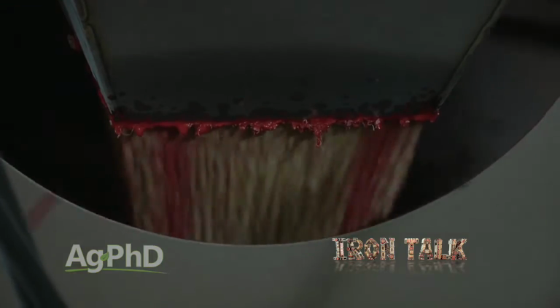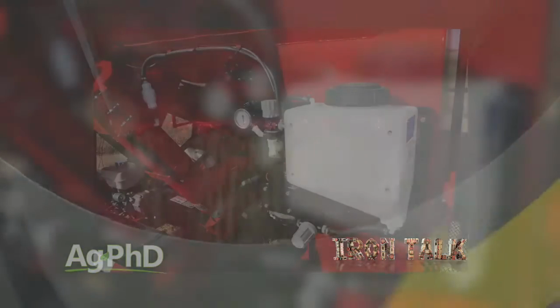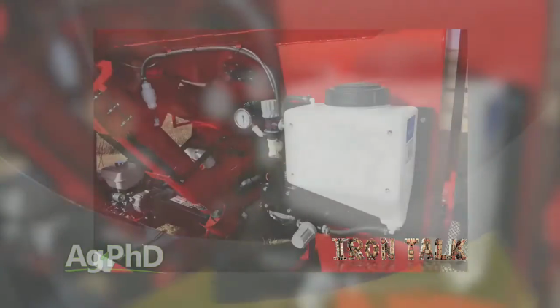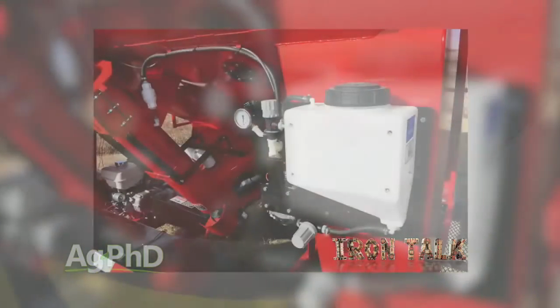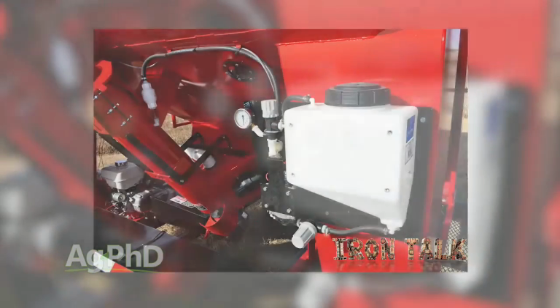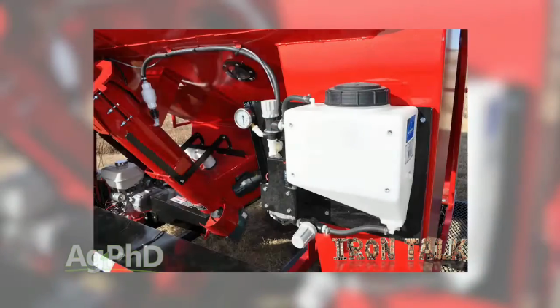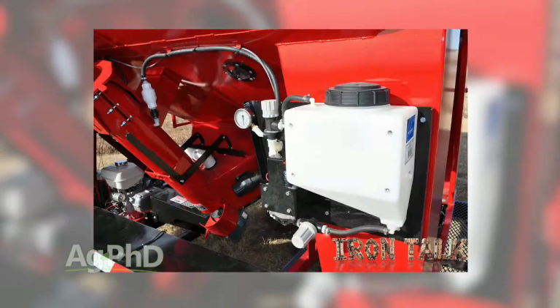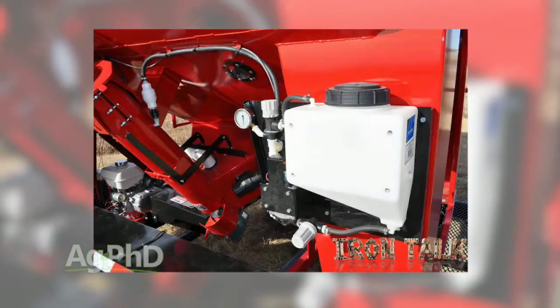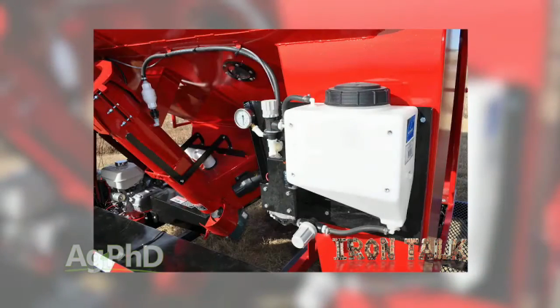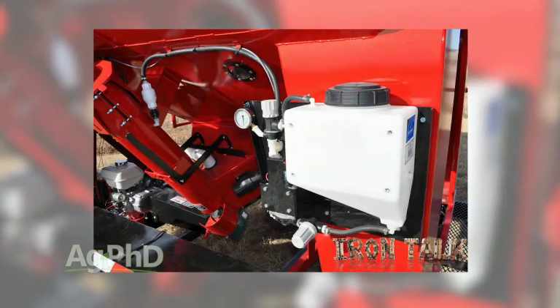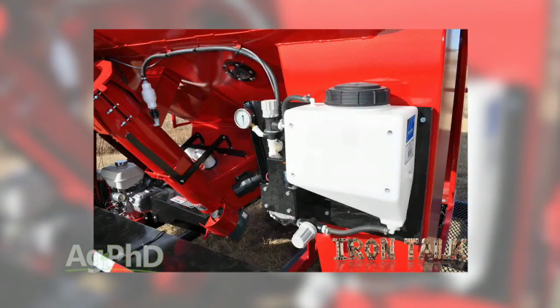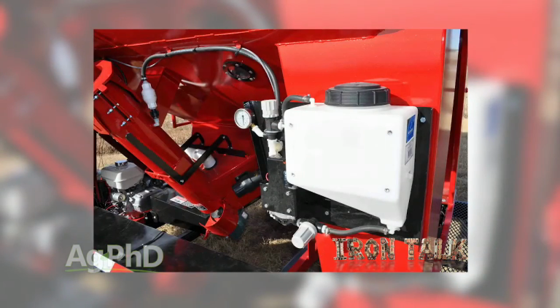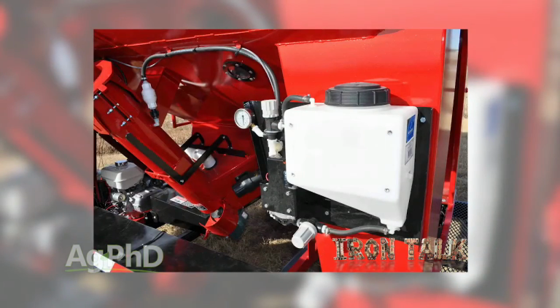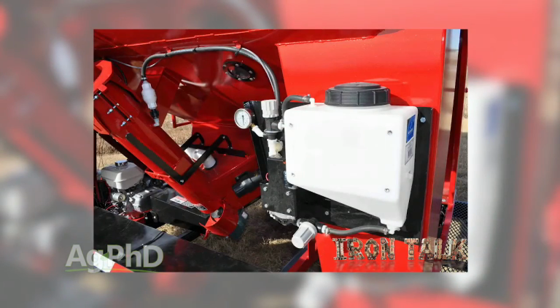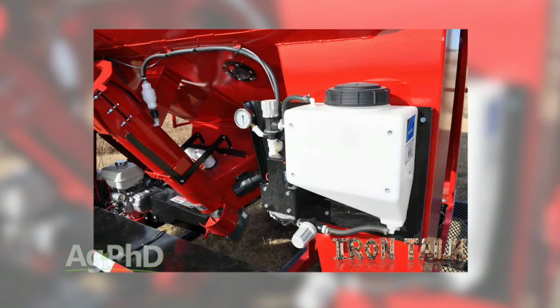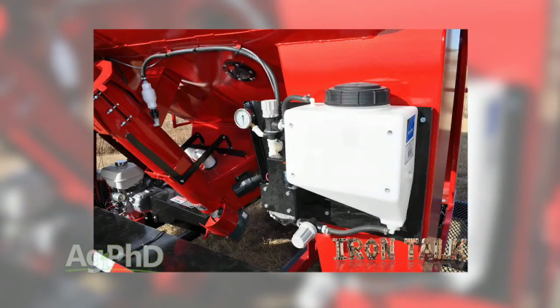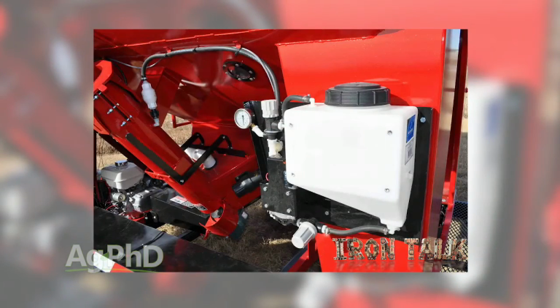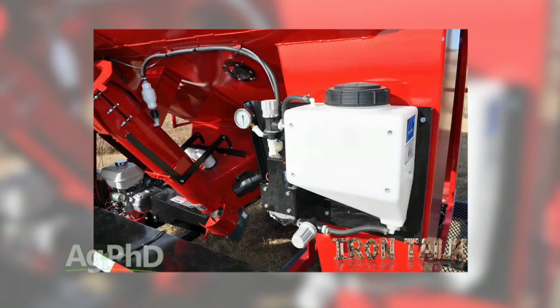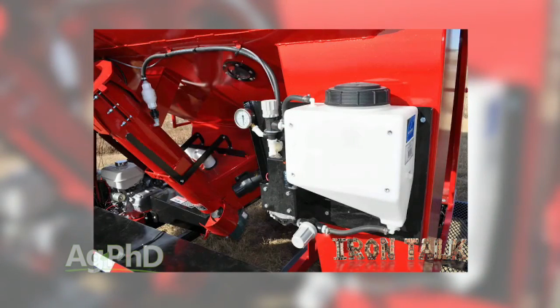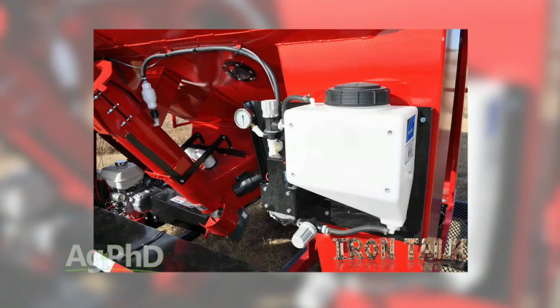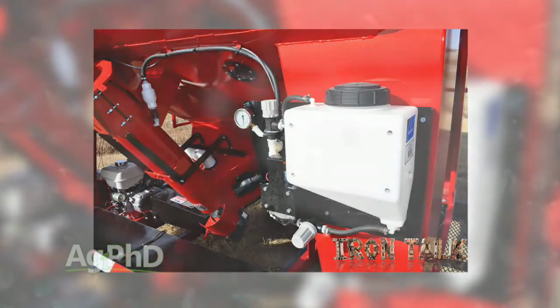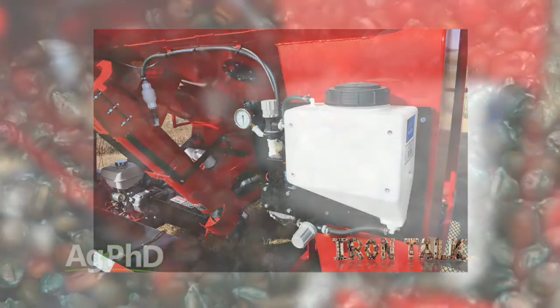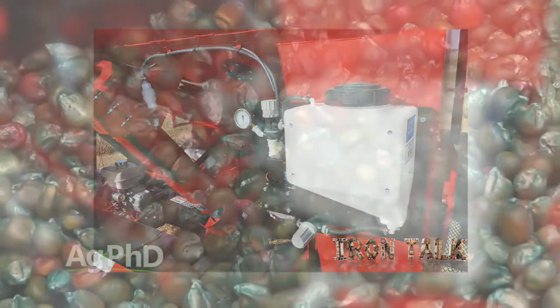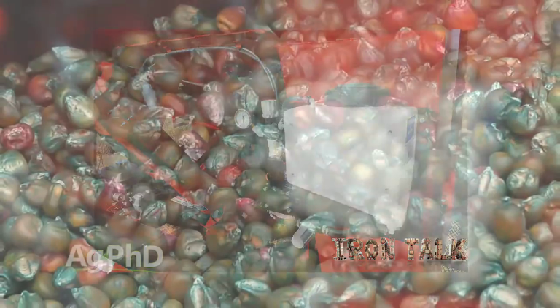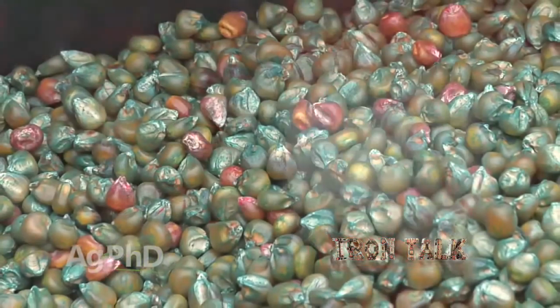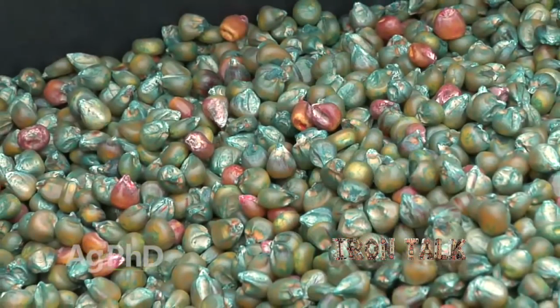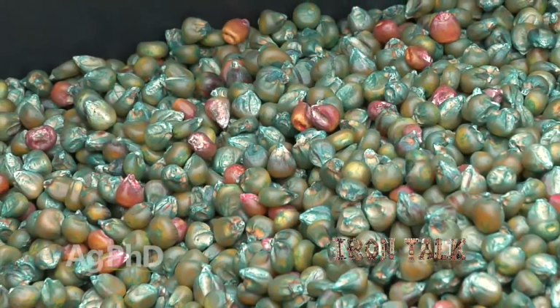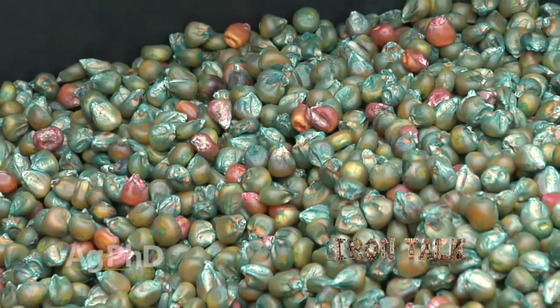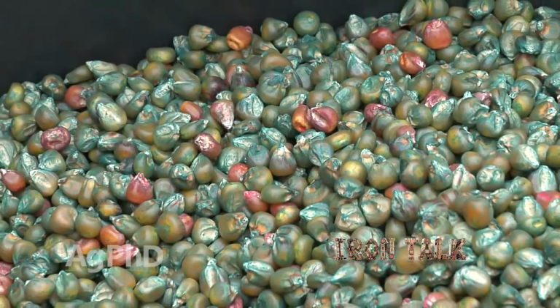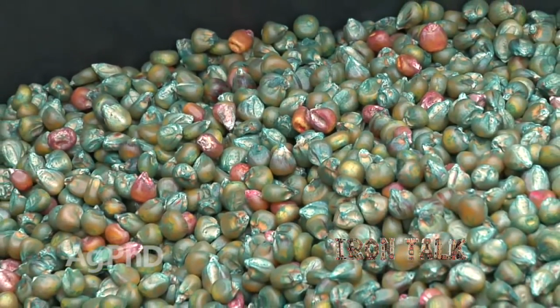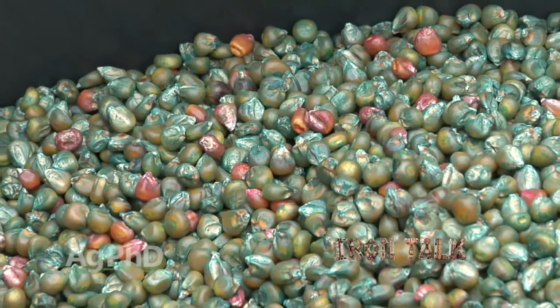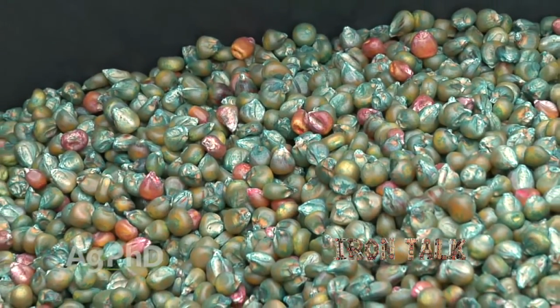There are a number of liquid treaters that can be installed on a brush auger or on a seed tender. Getting good coverage is the key to making it work well.